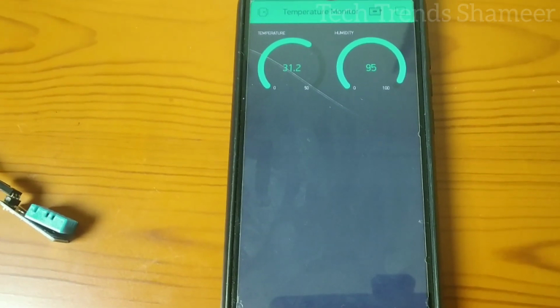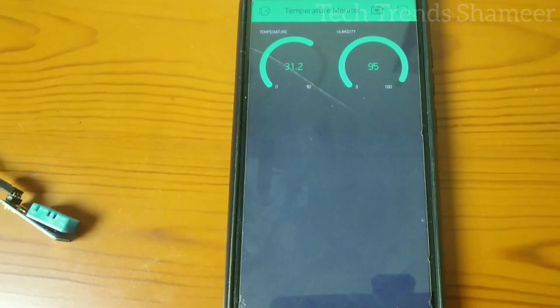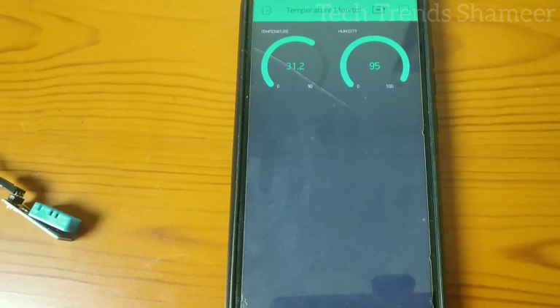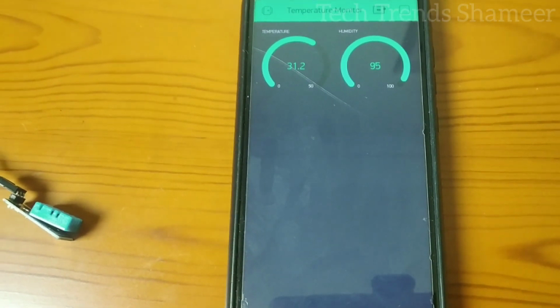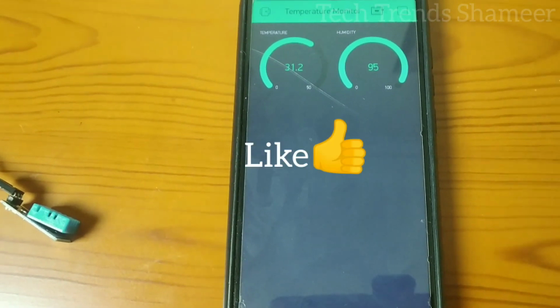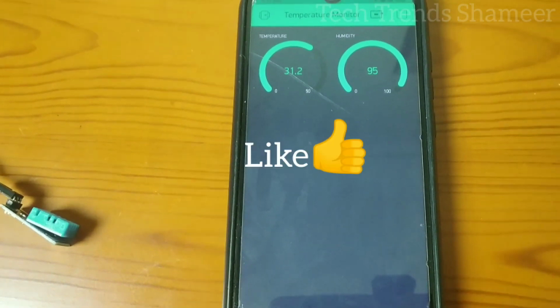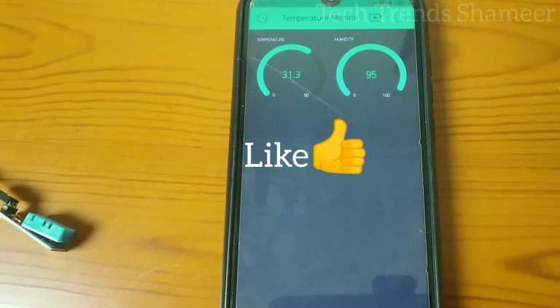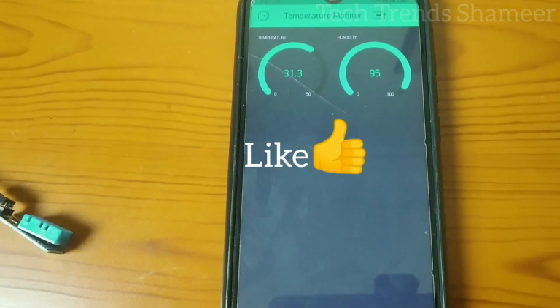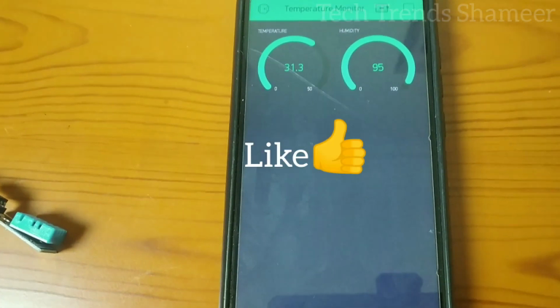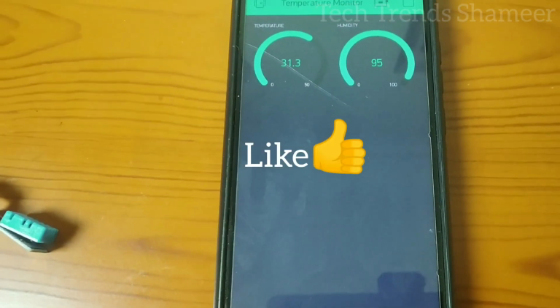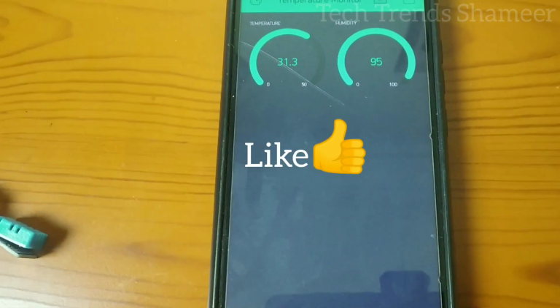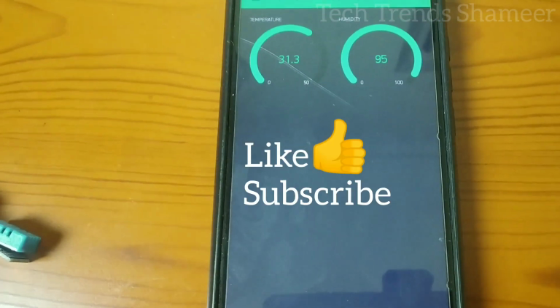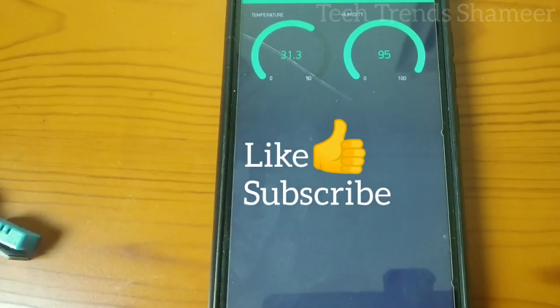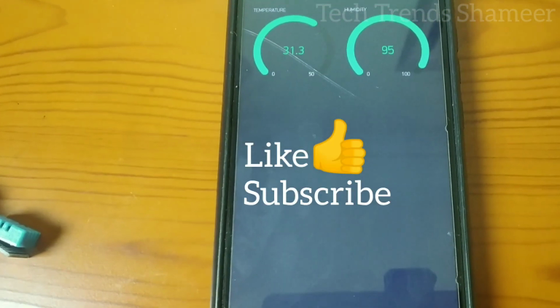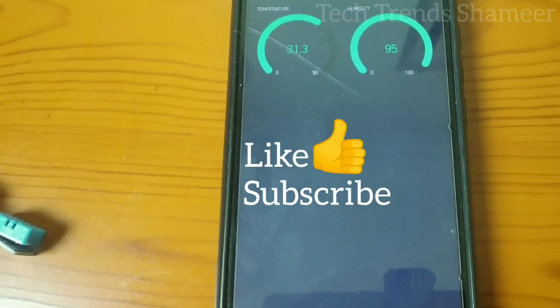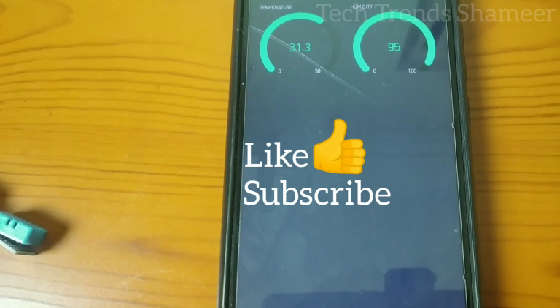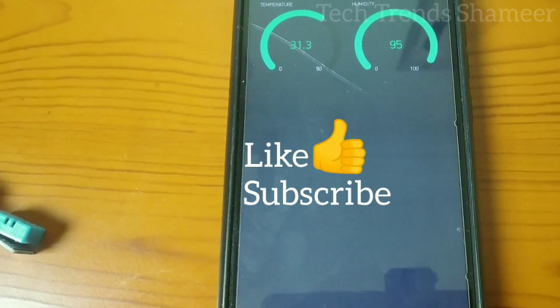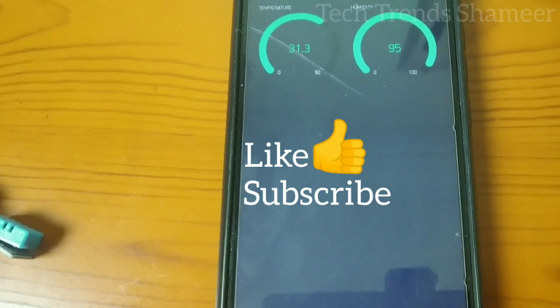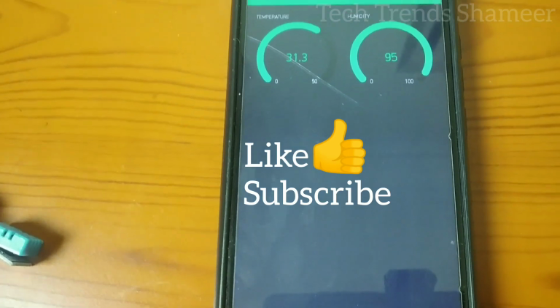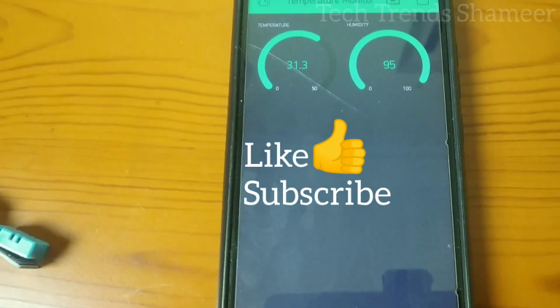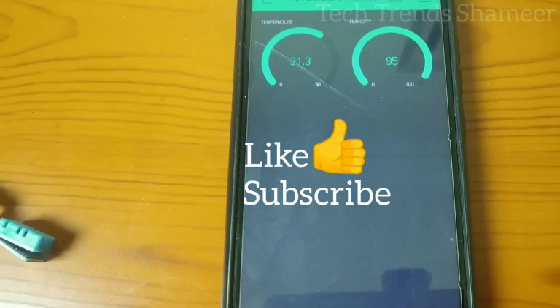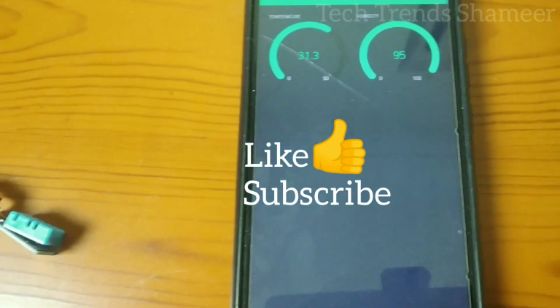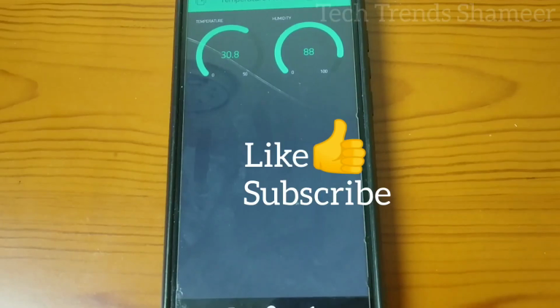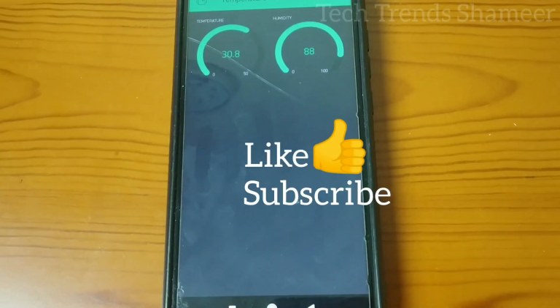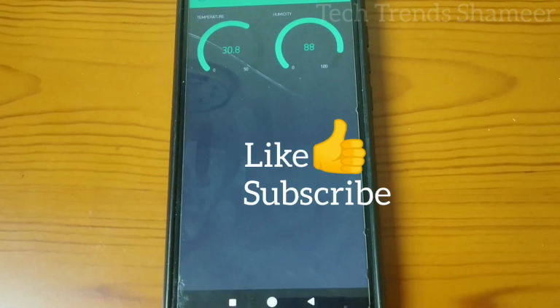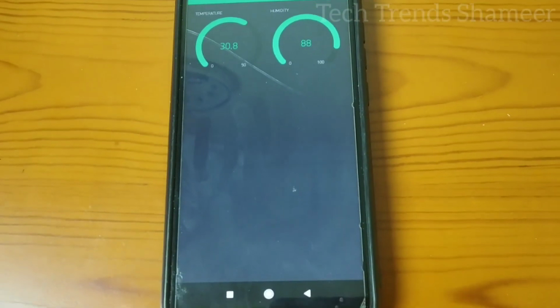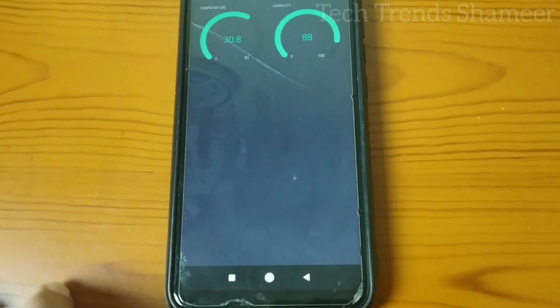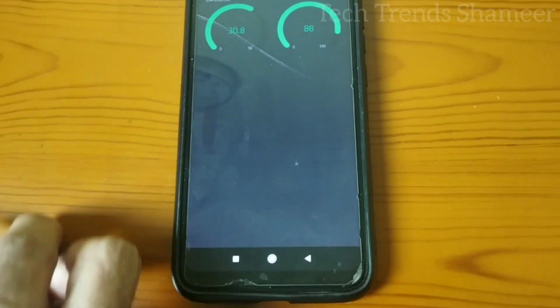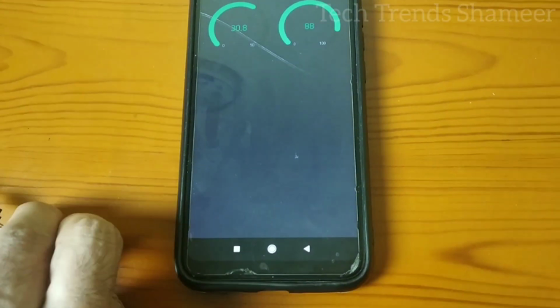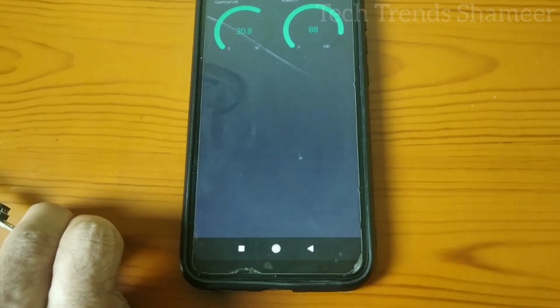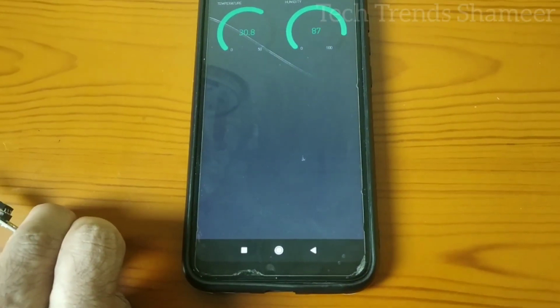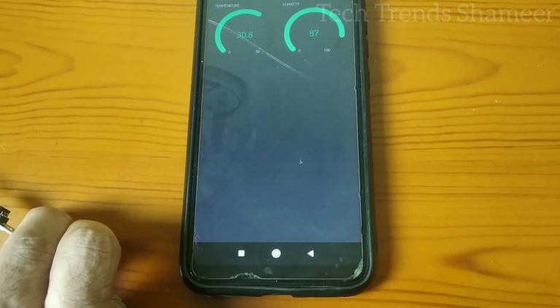Please like this video and subscribe to the Tech Trends channel. If you have any clarification, please post in the comment section. Thank you.